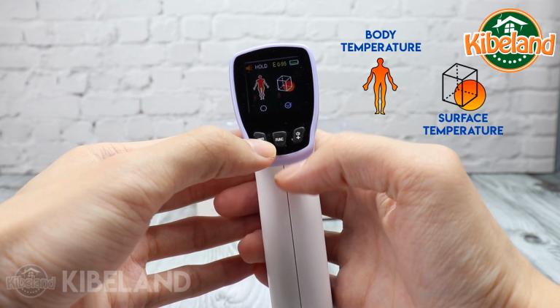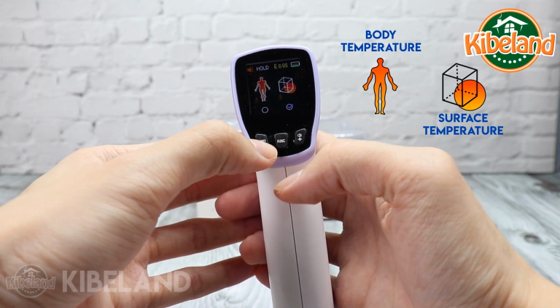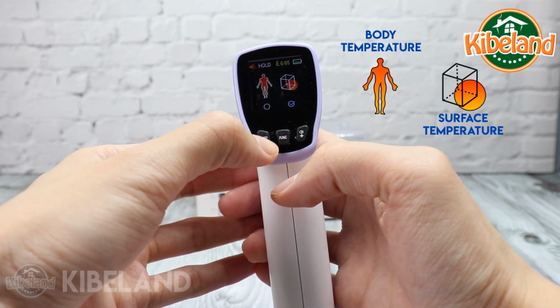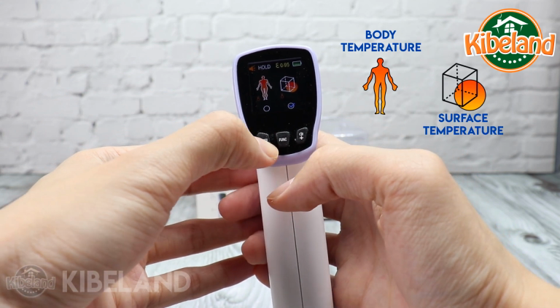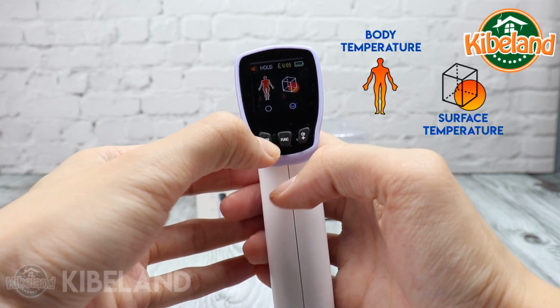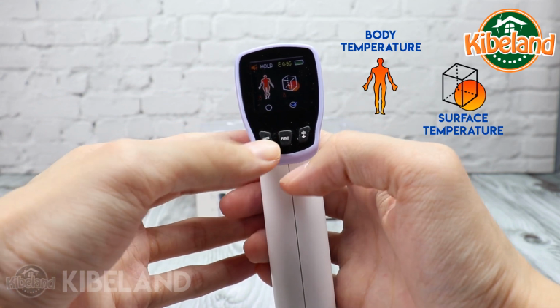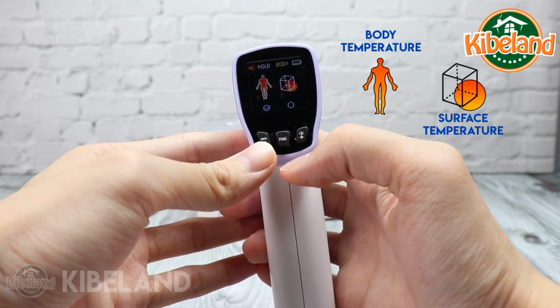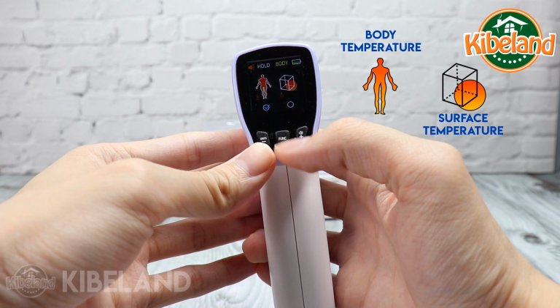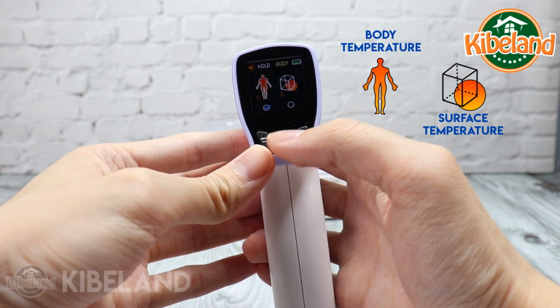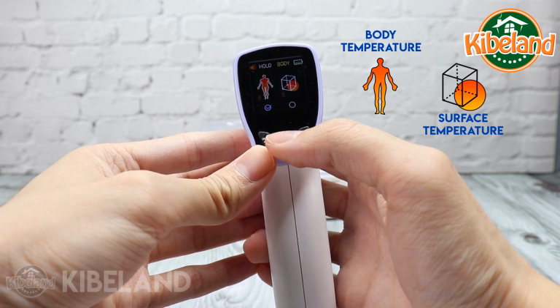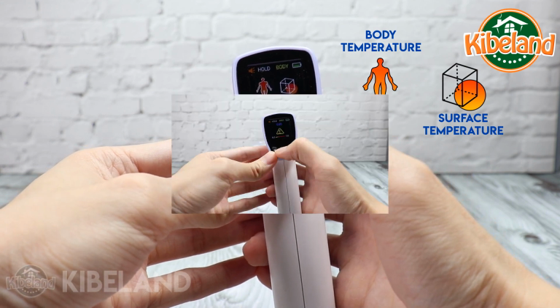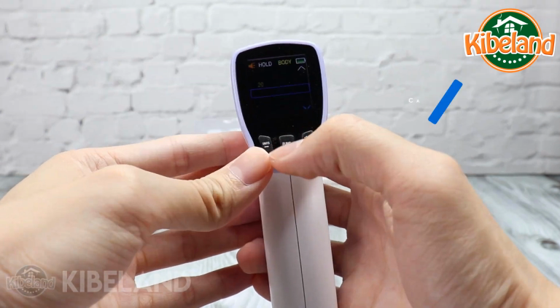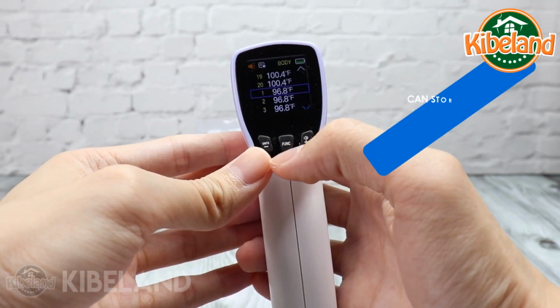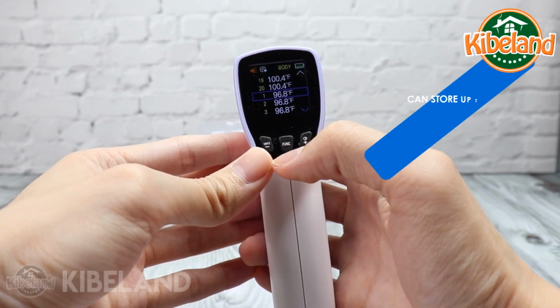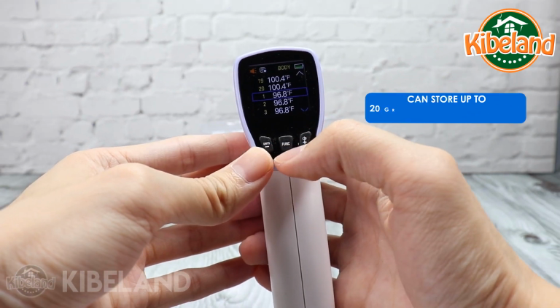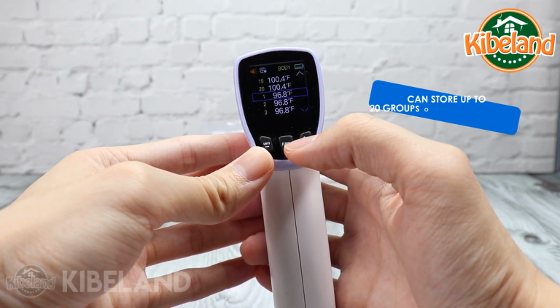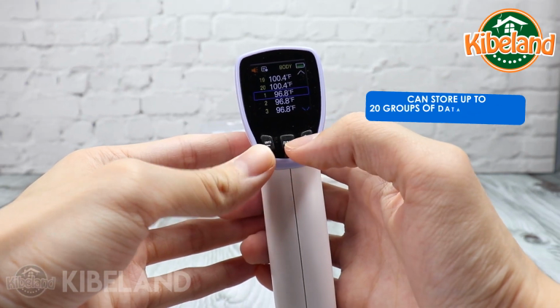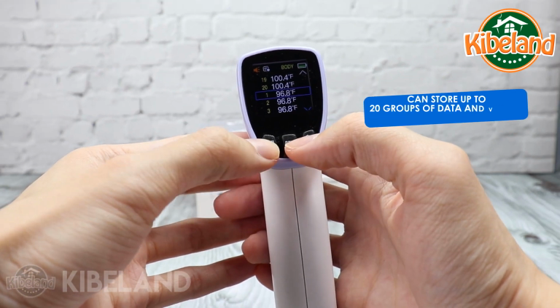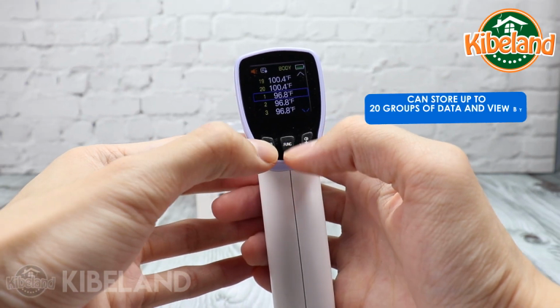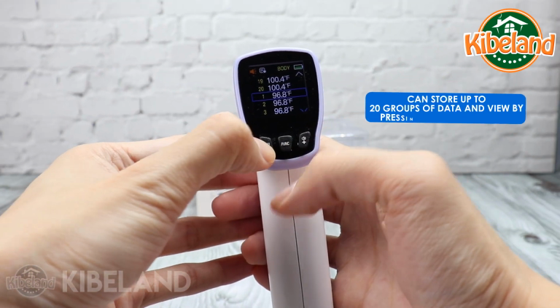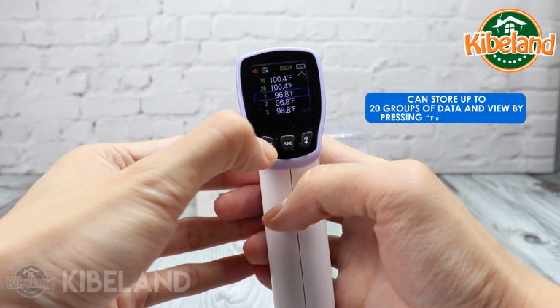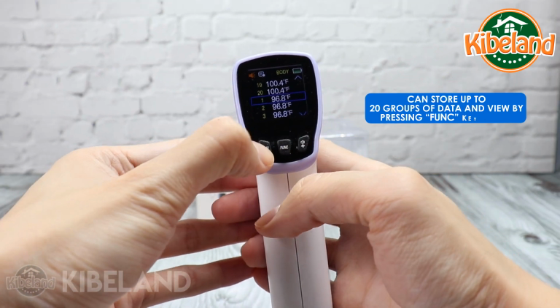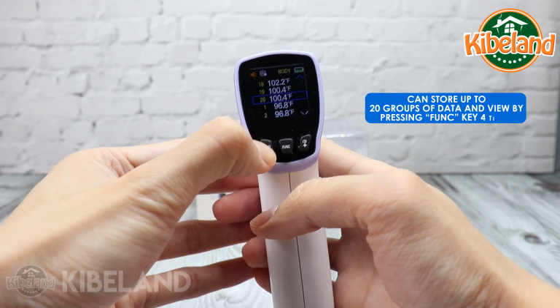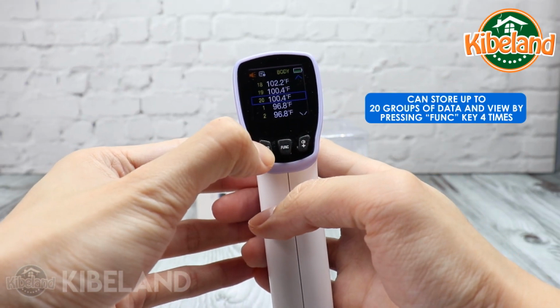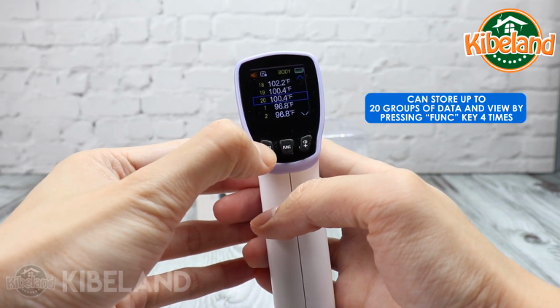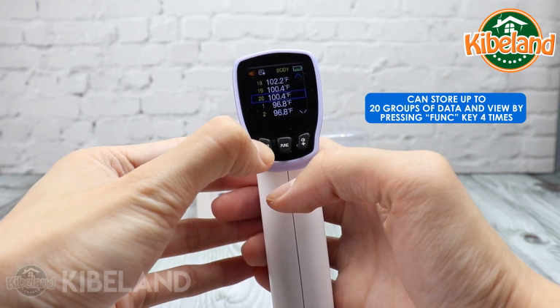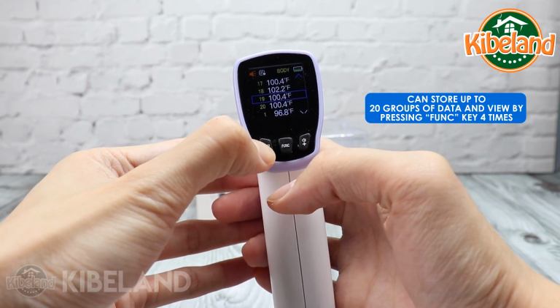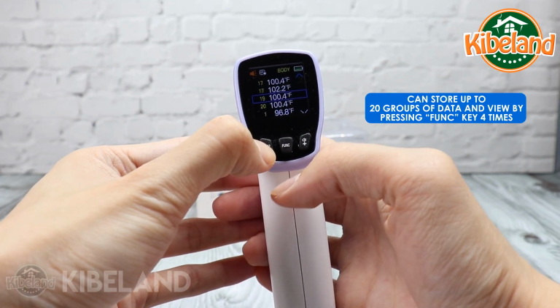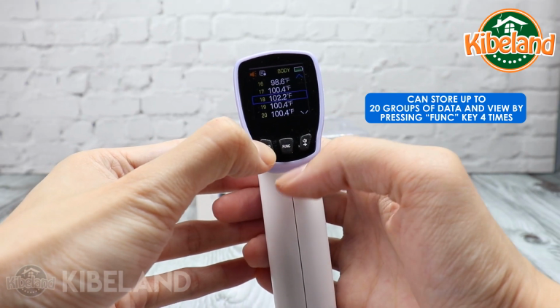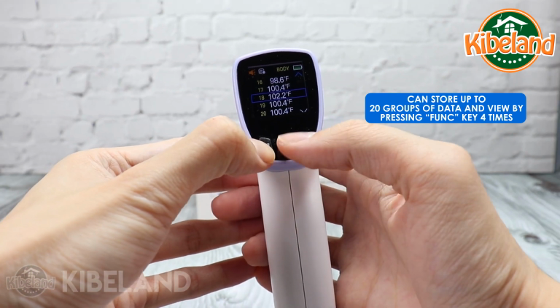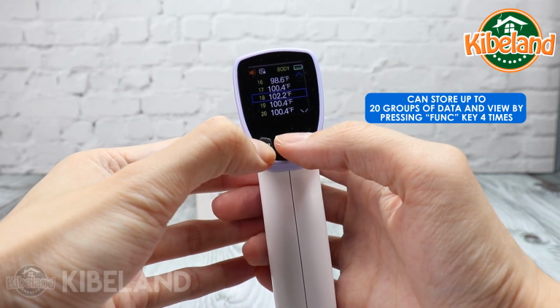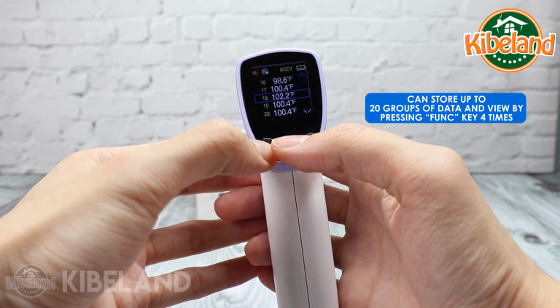To view the stored data, press the funk key four times. You can store up to 20 data points.